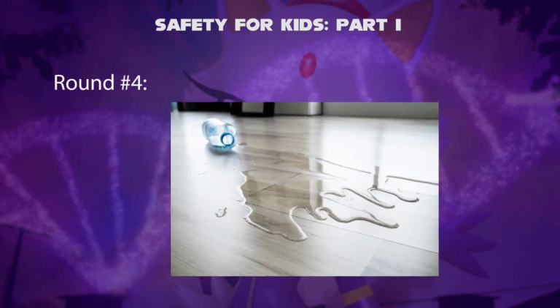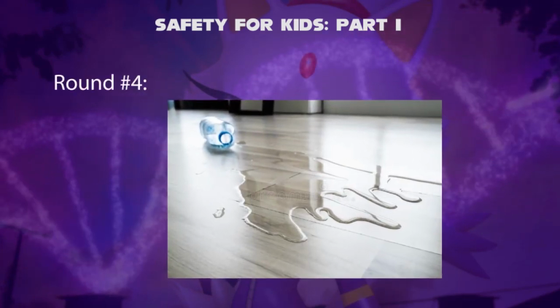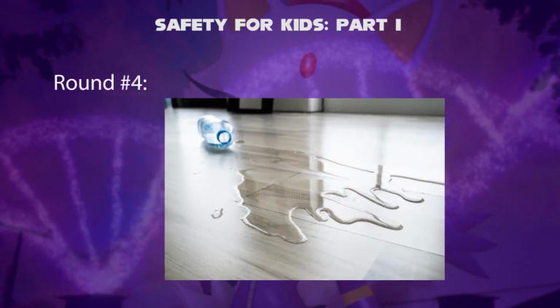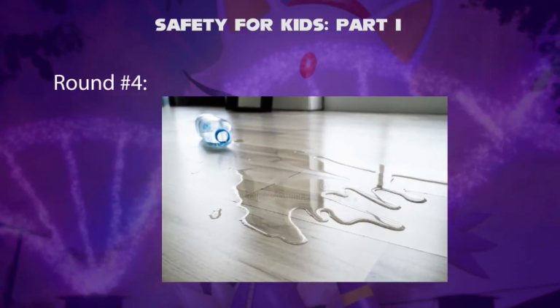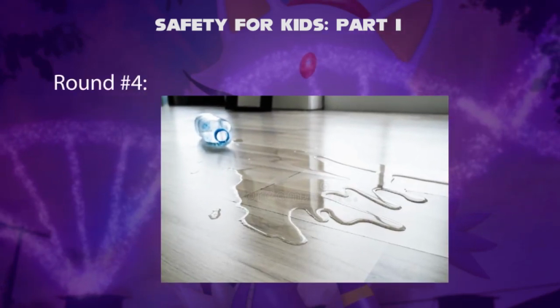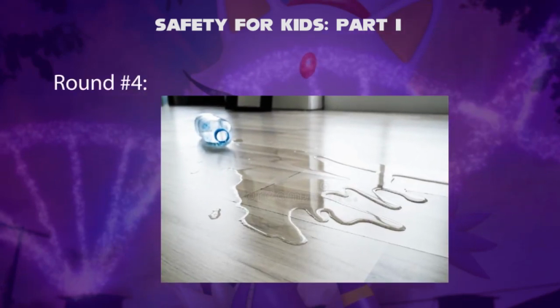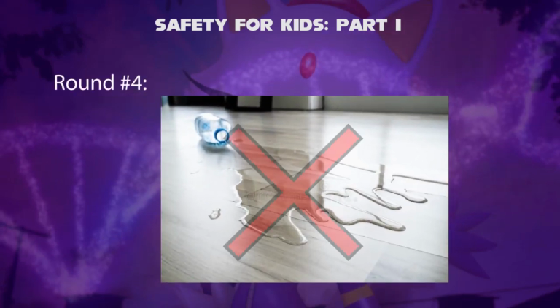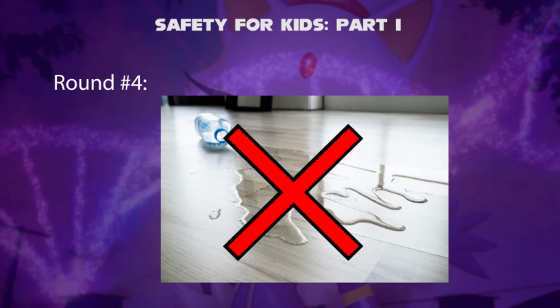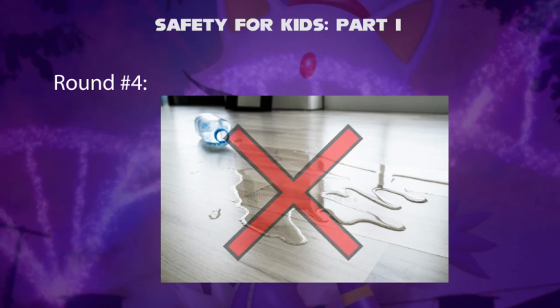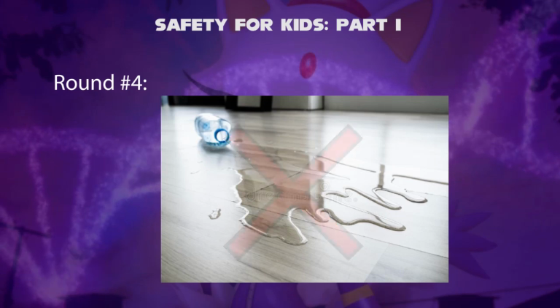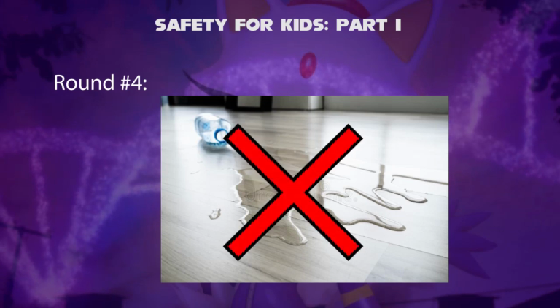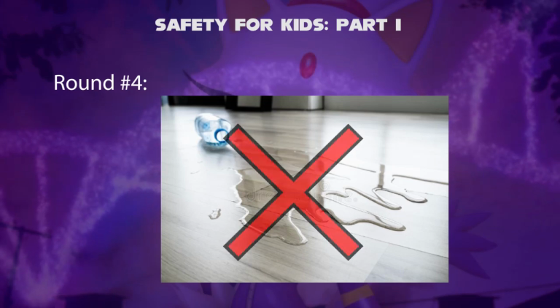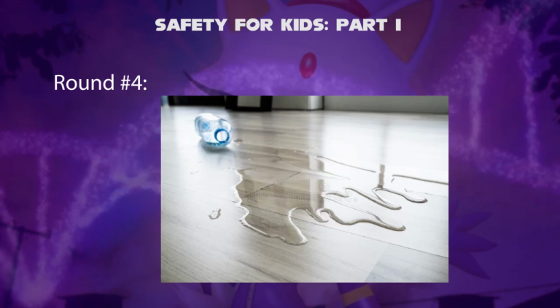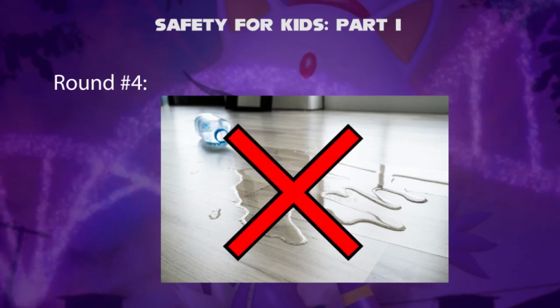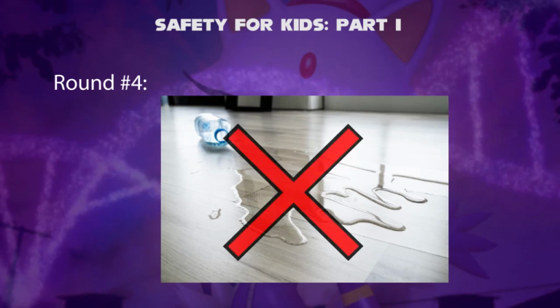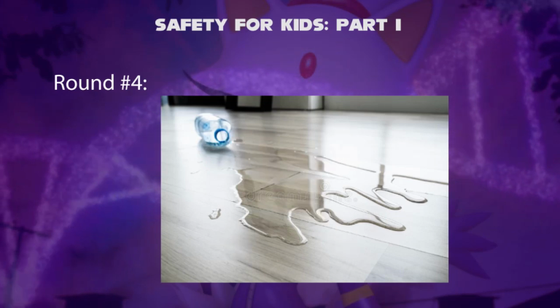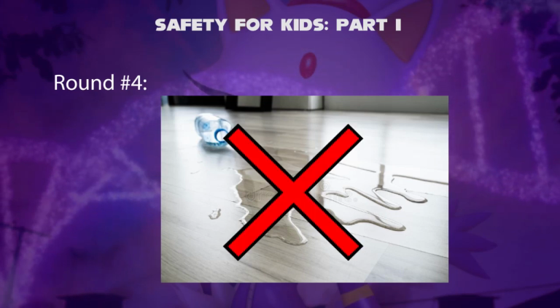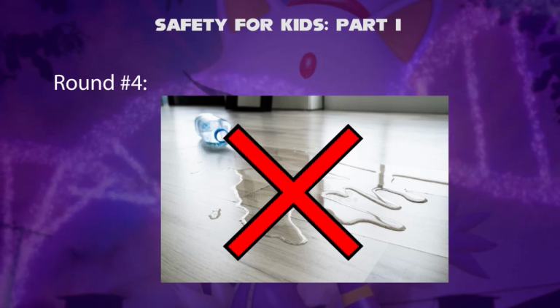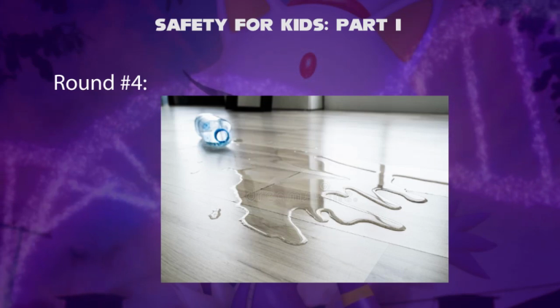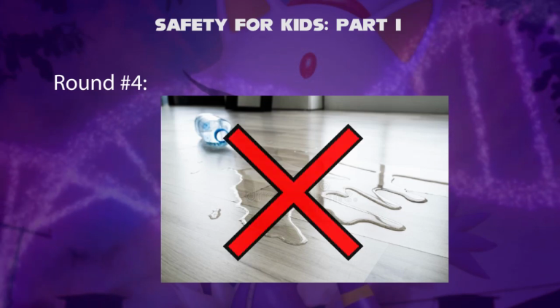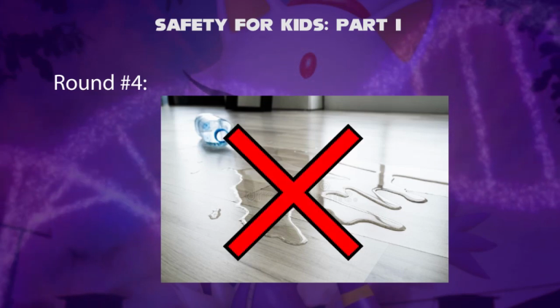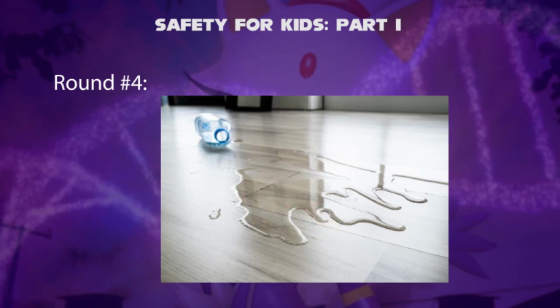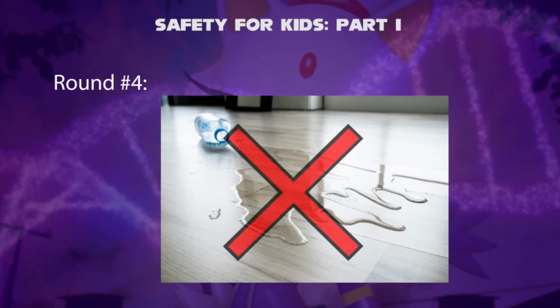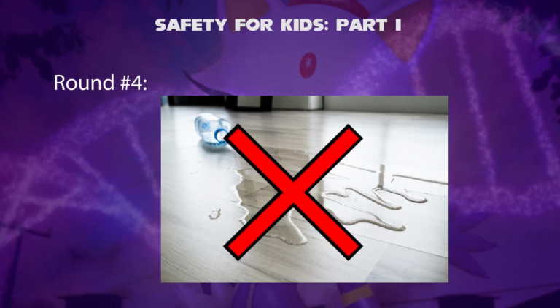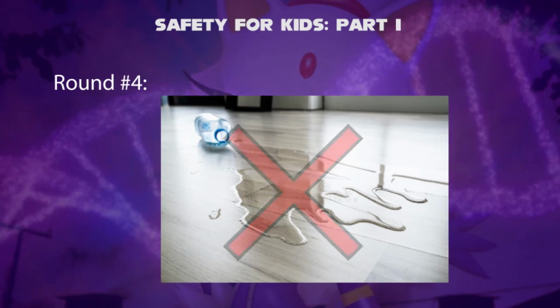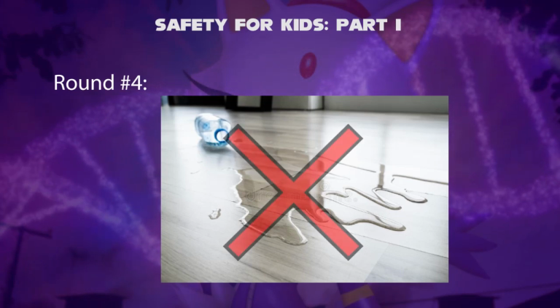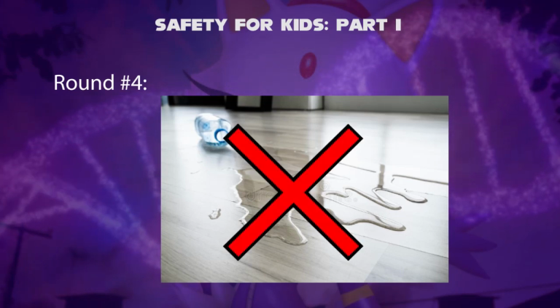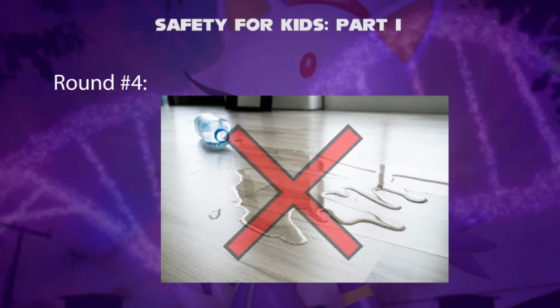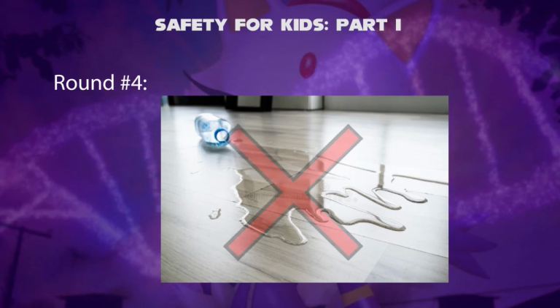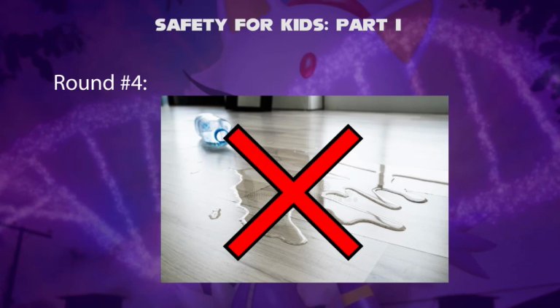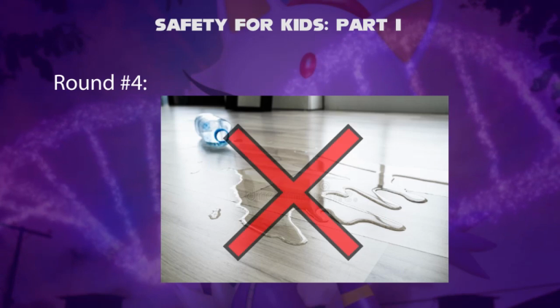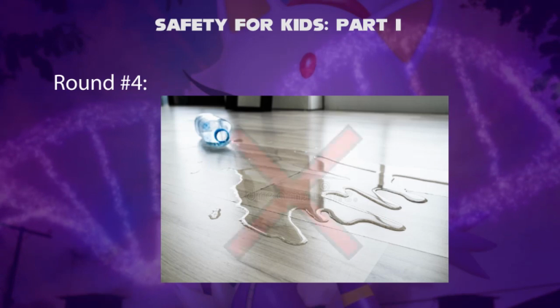Round 4 — Spilled Water on the Floor. Can we walk on spilled water? No — you will slip if water is present on the floor. What we should do is clean it up with a mop.